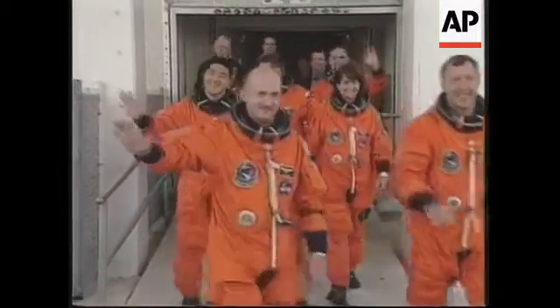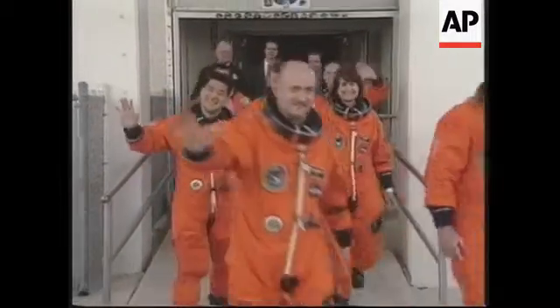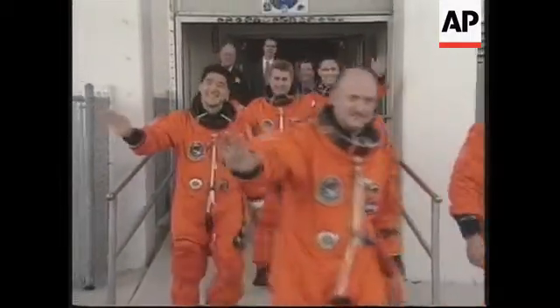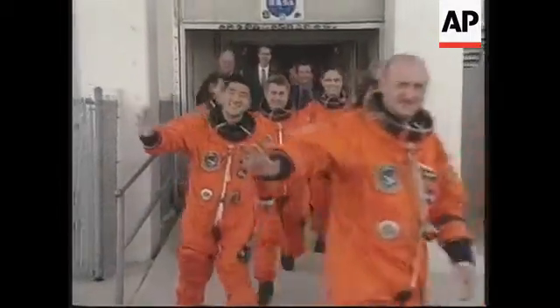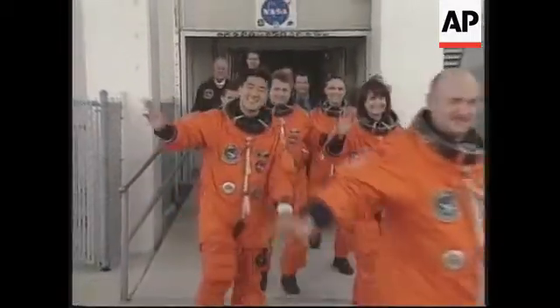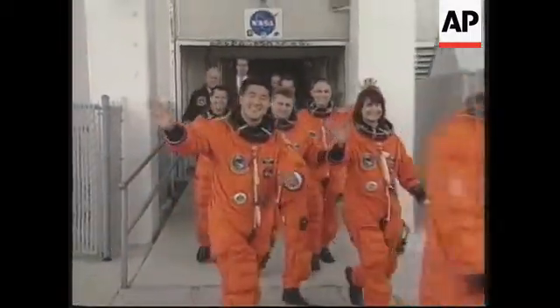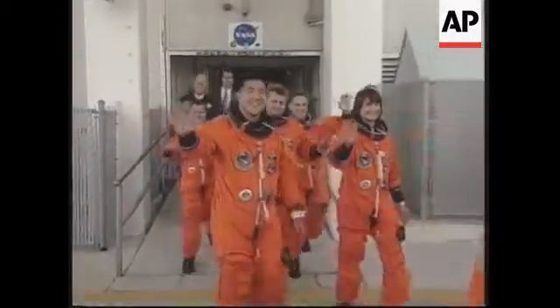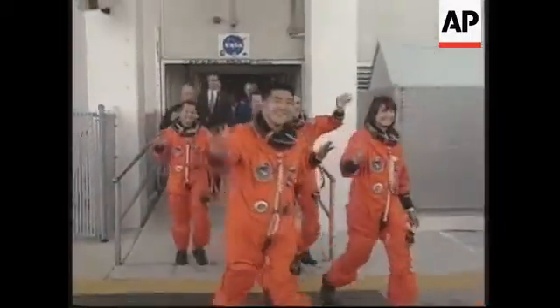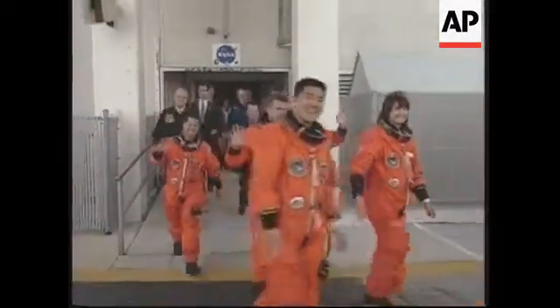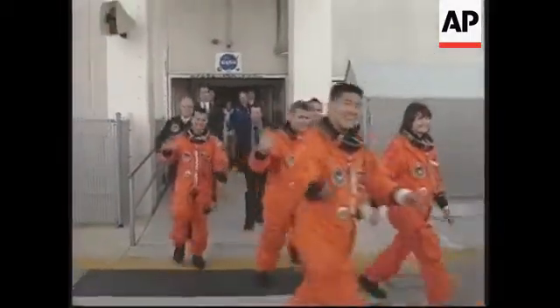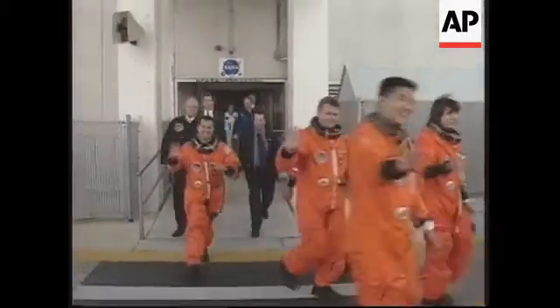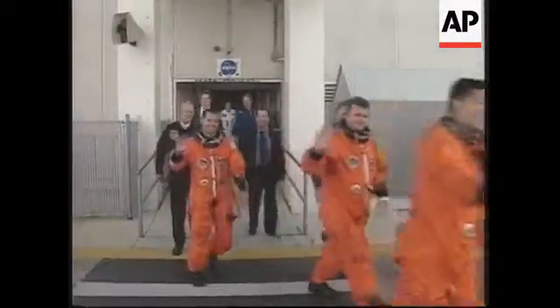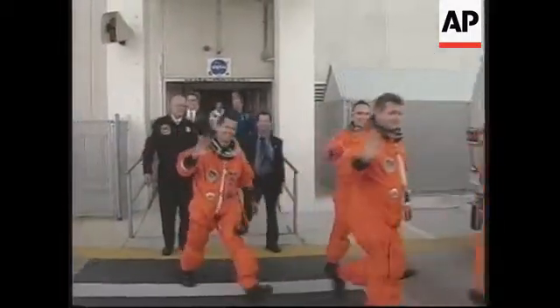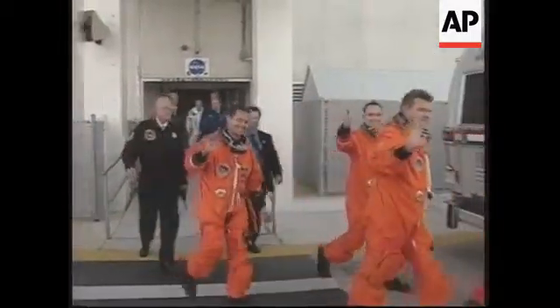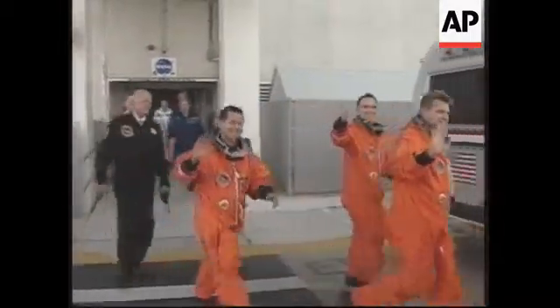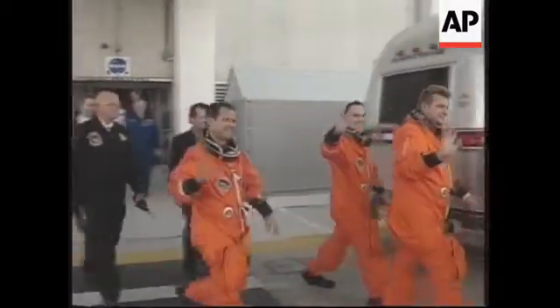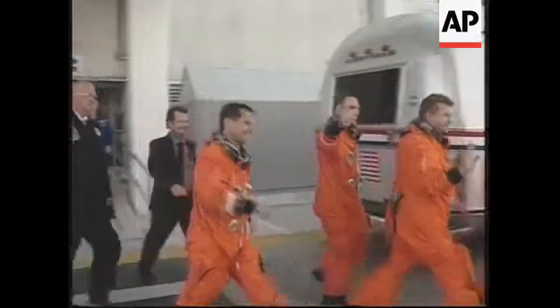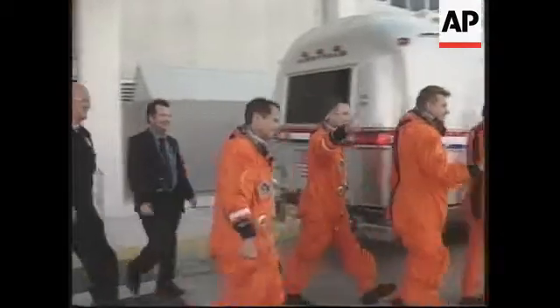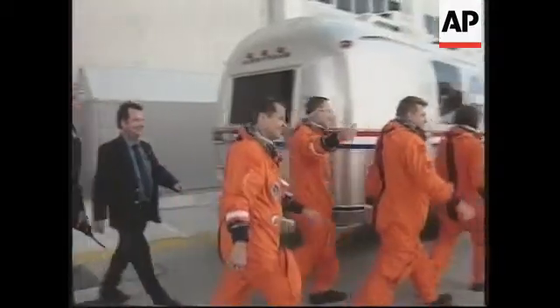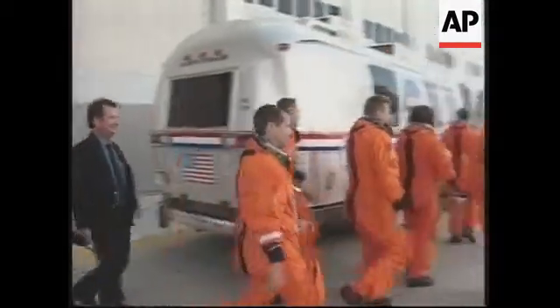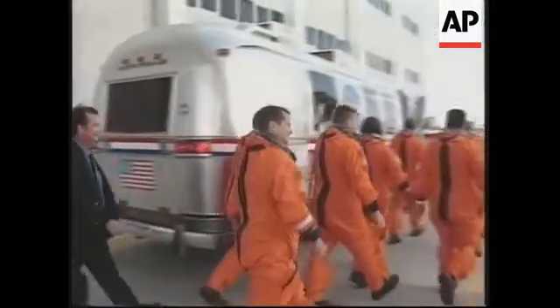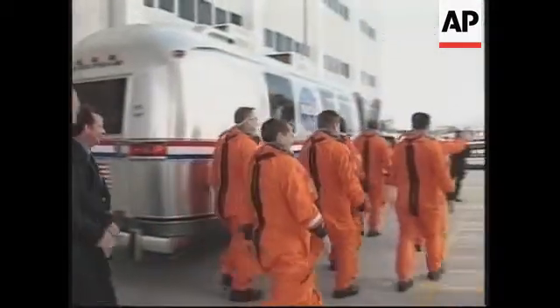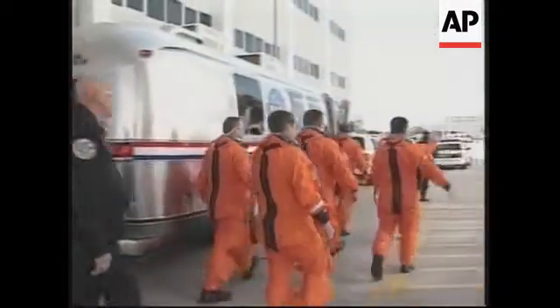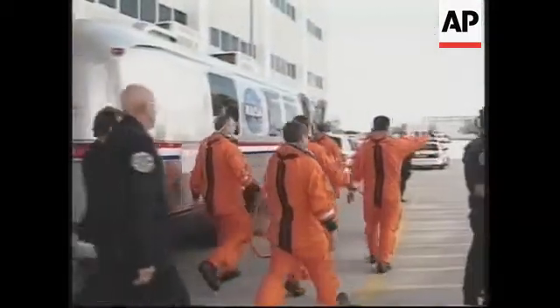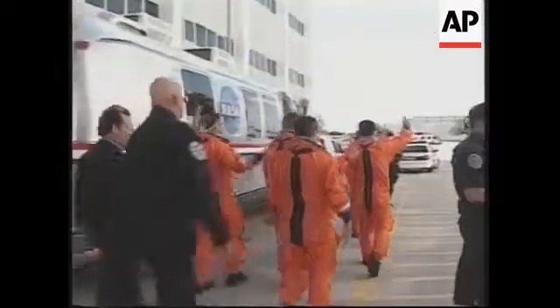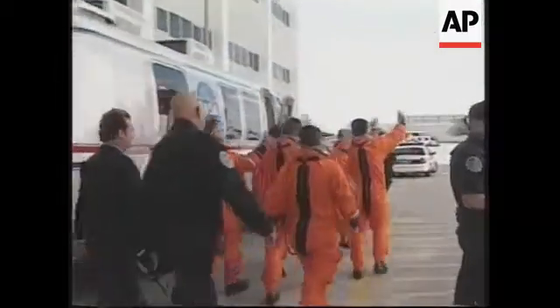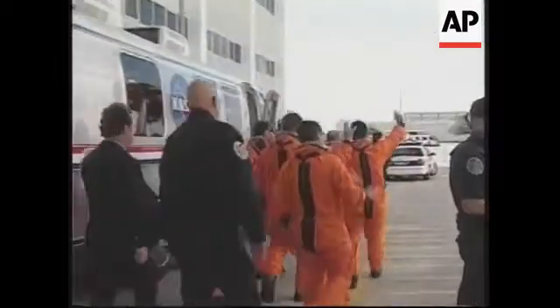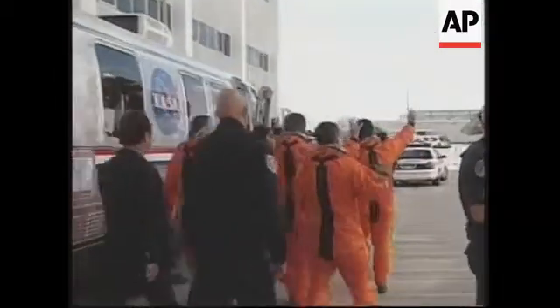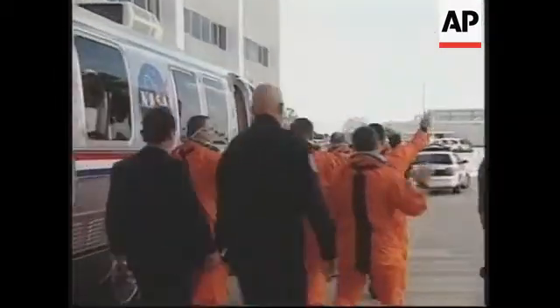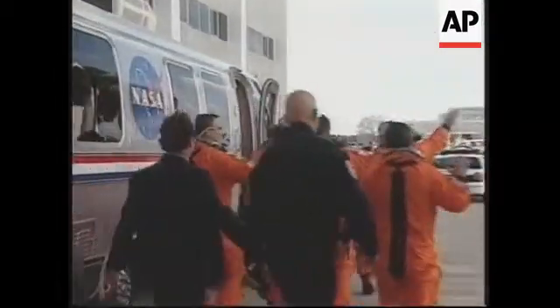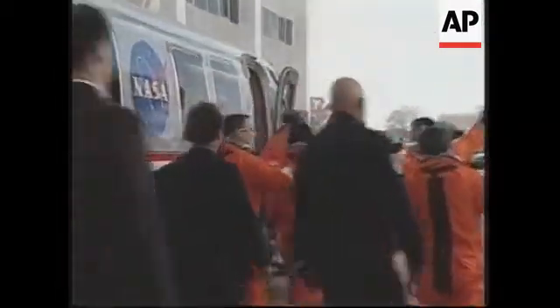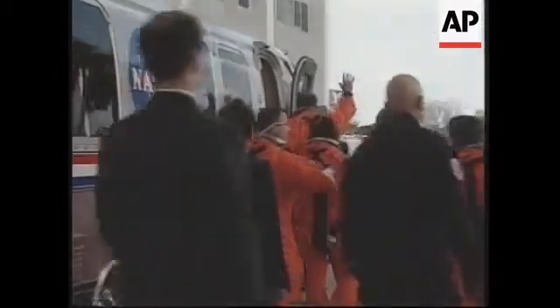Pilot Mark Kelly, Linda Godwin, Dan Taney, Carl Waltz, Yuri Onyofranco, and Dan Birch.